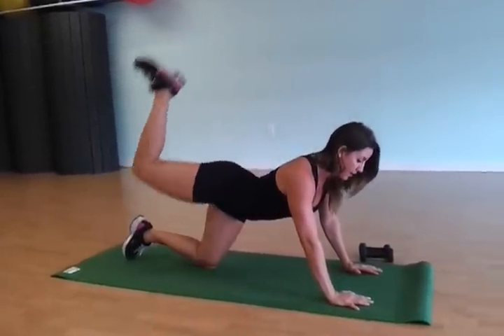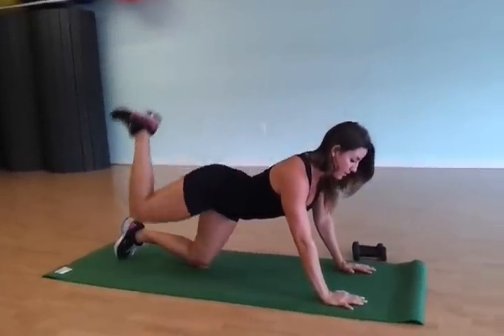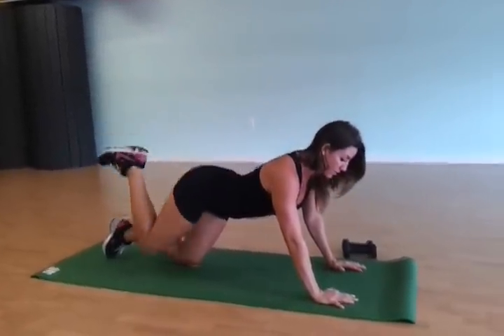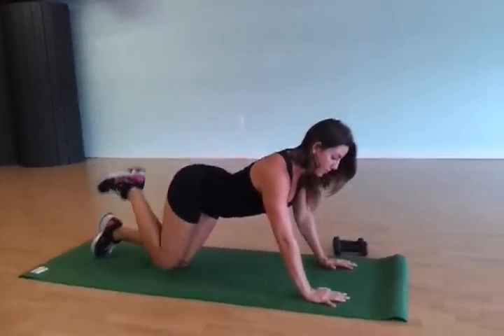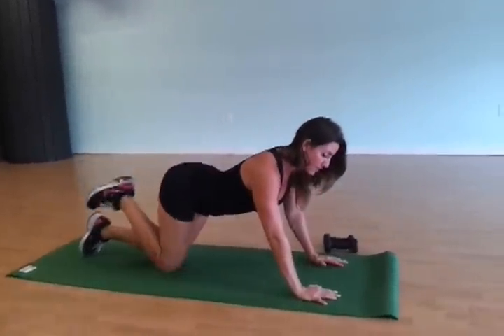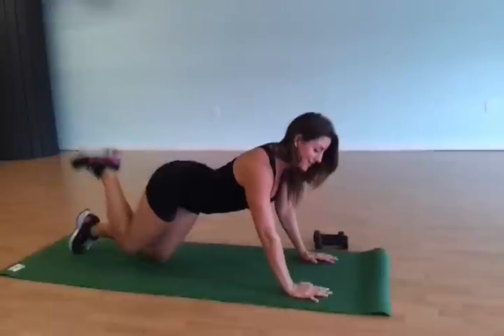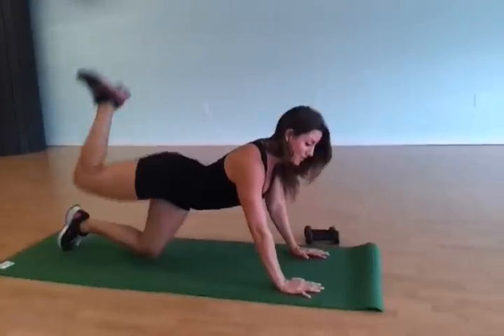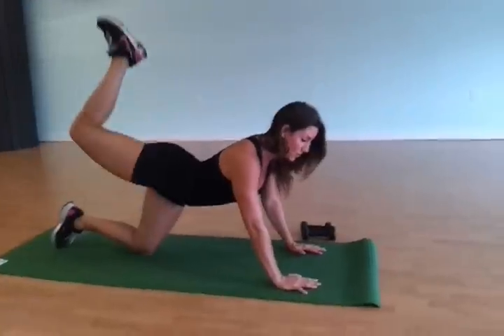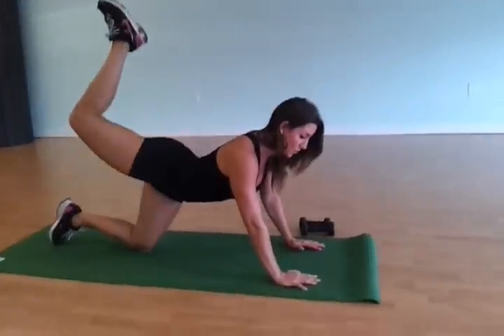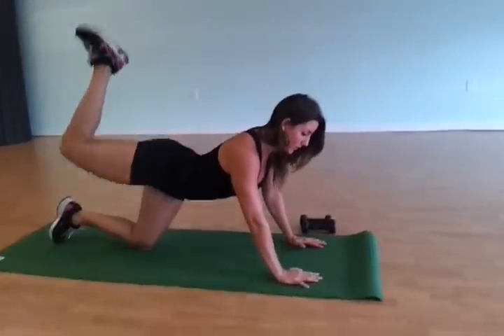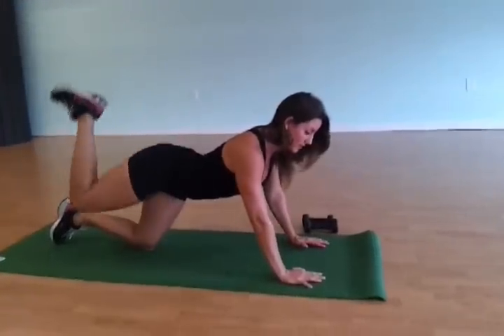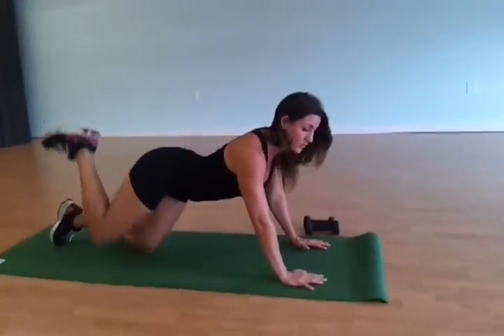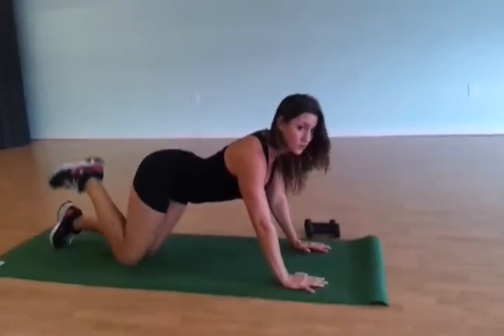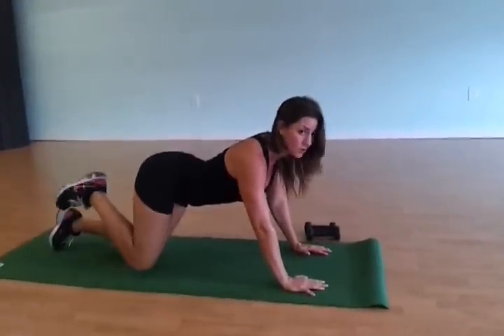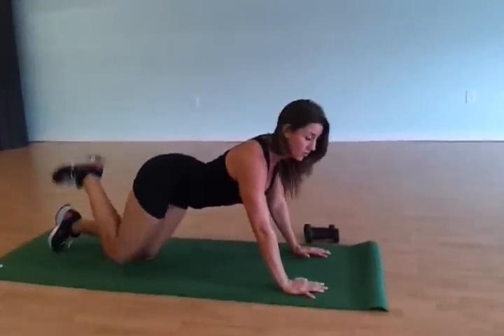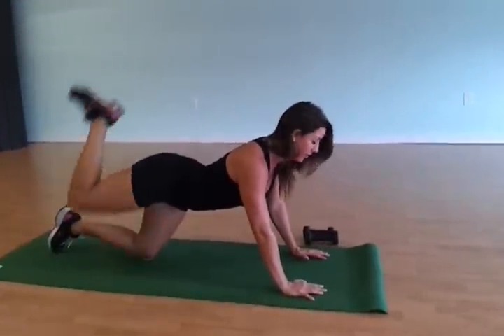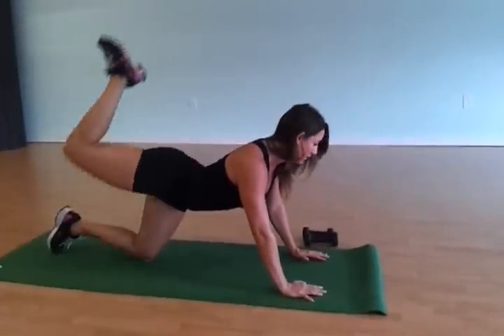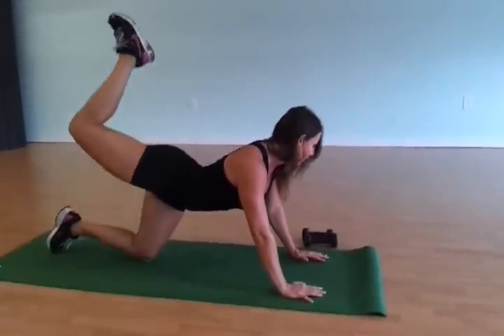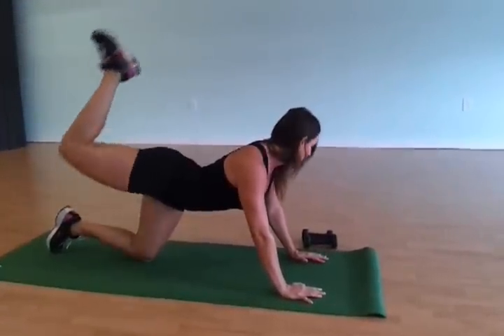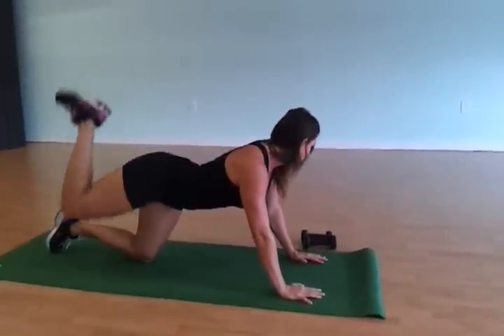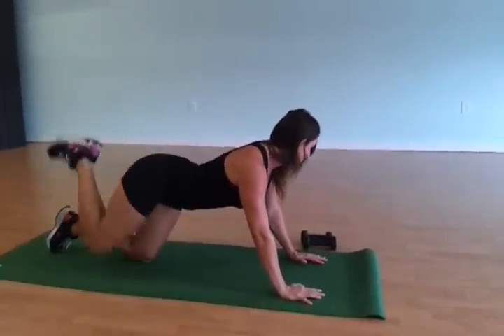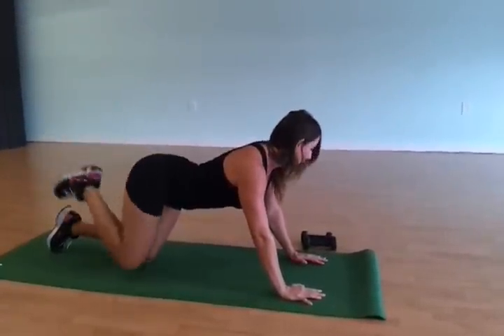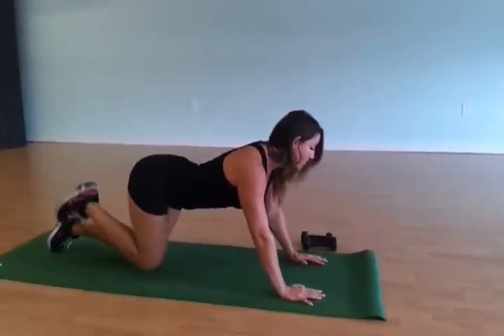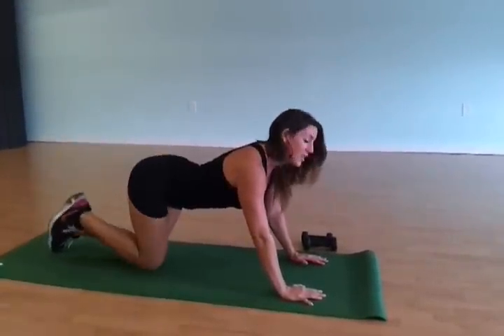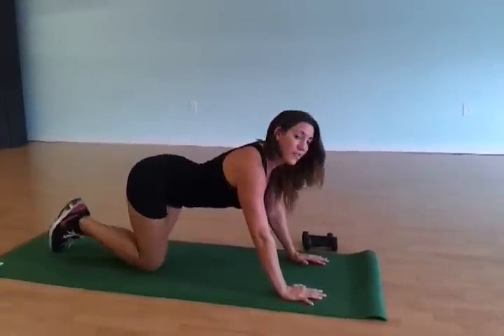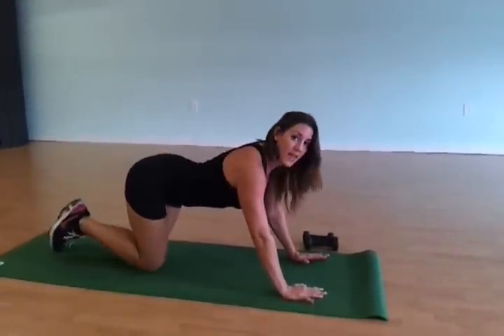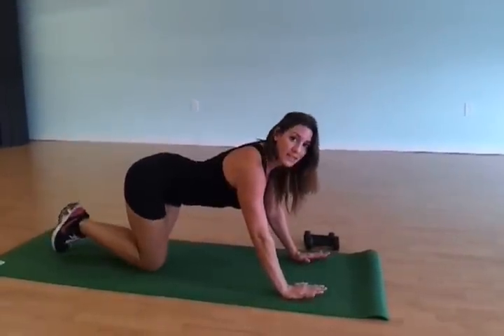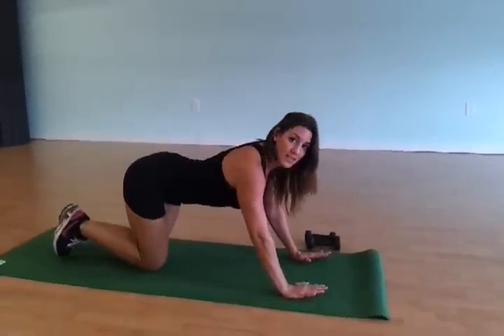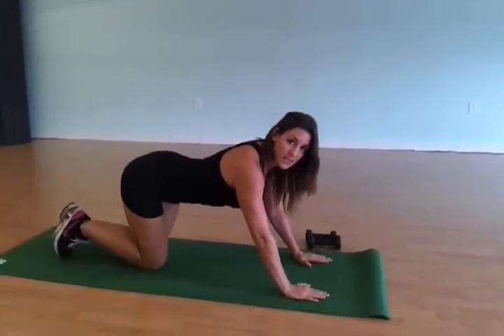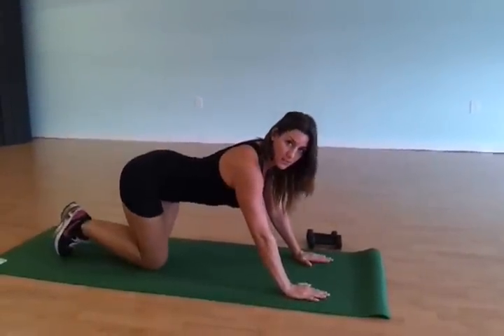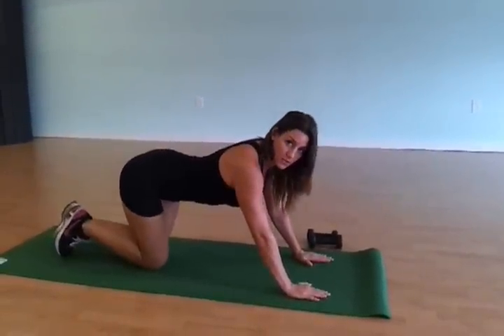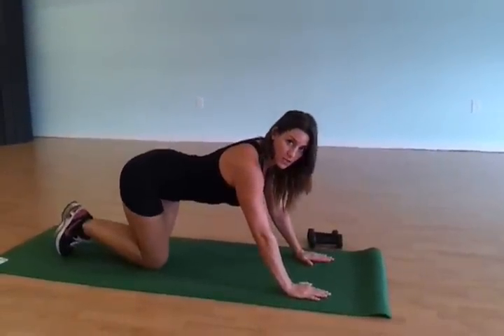You're just going to raise it and squeeze. This feels so good. That's the easy version.